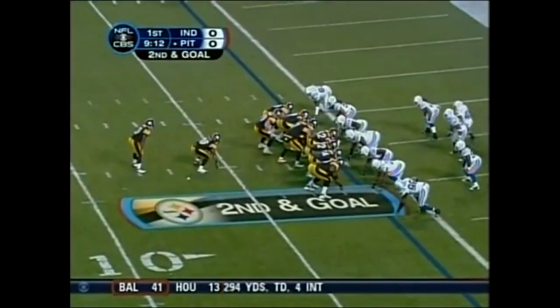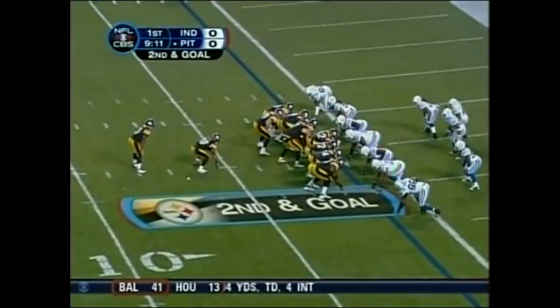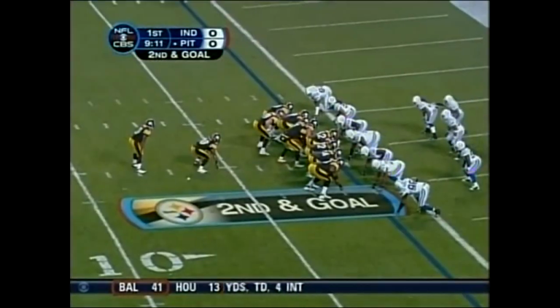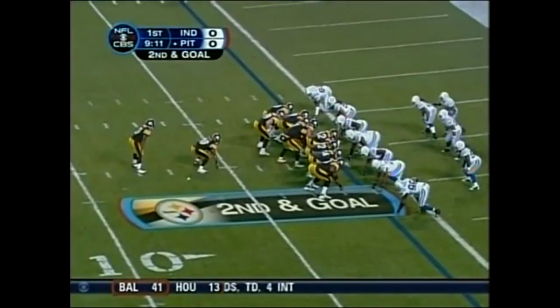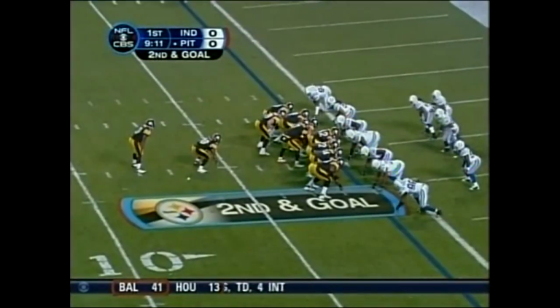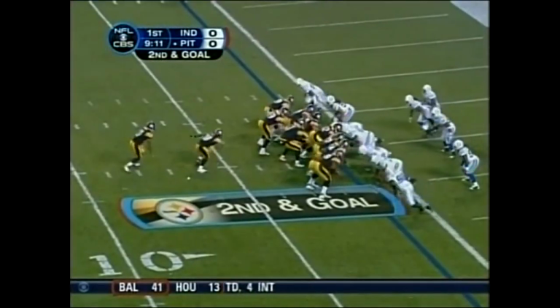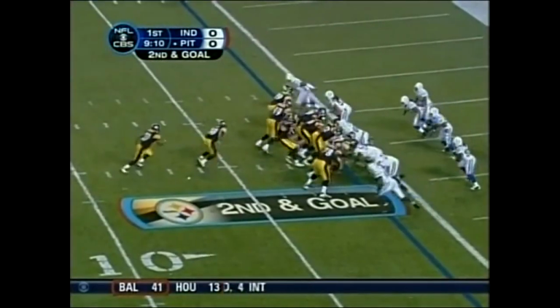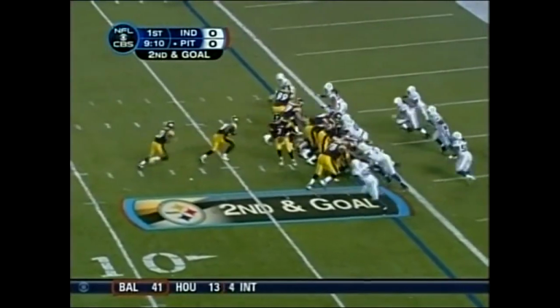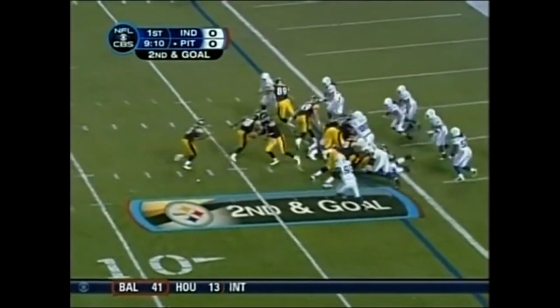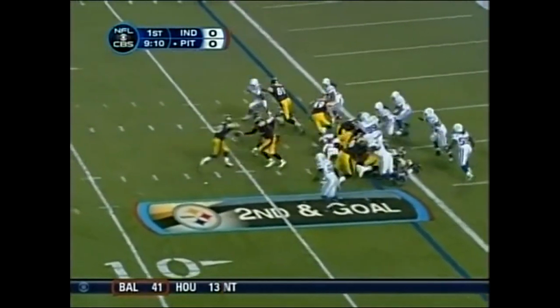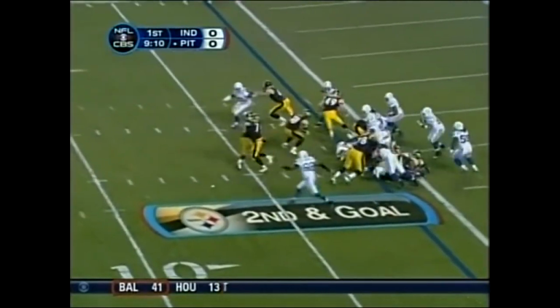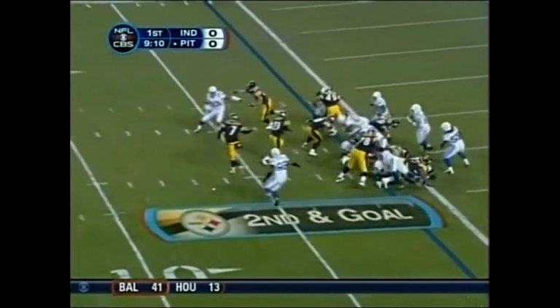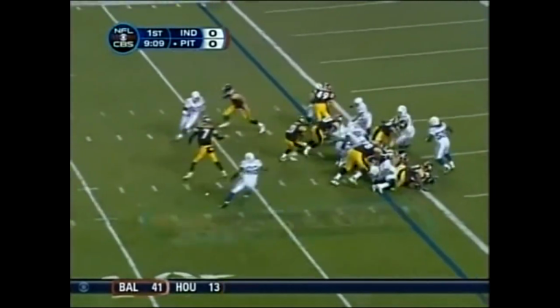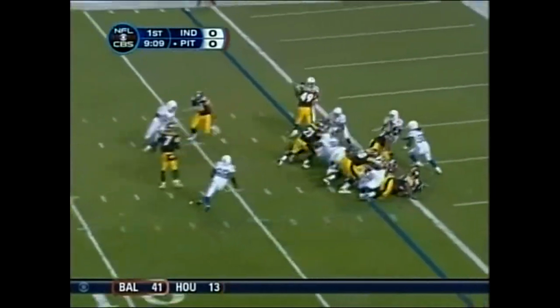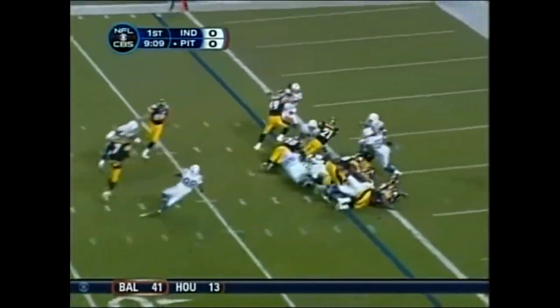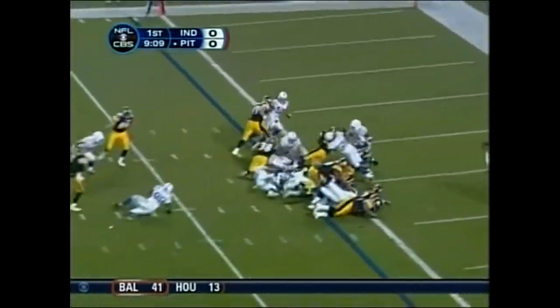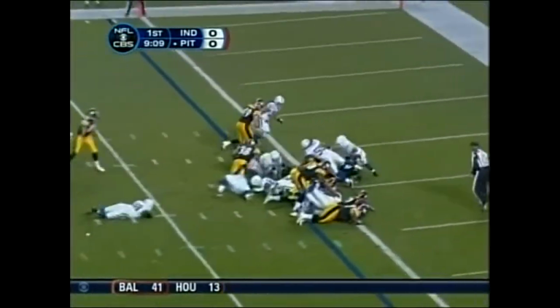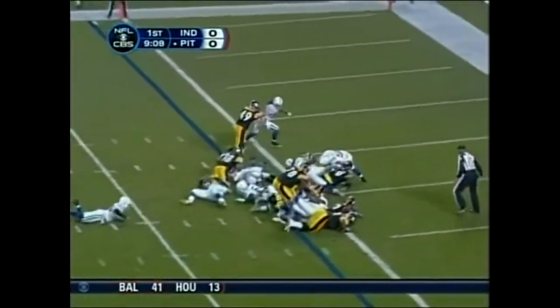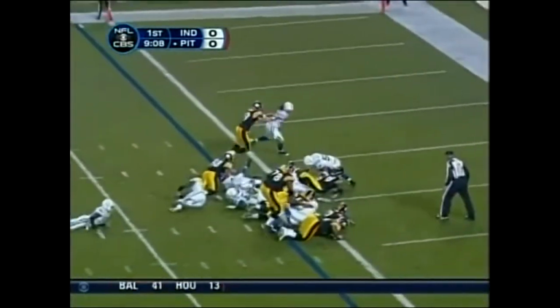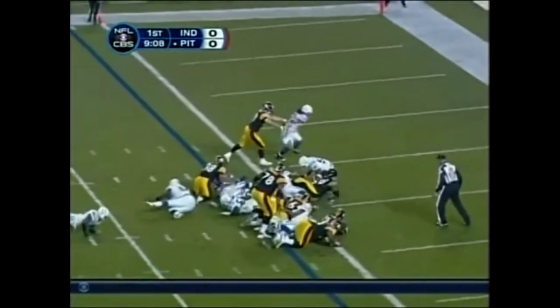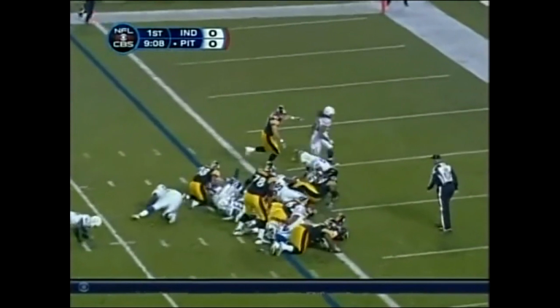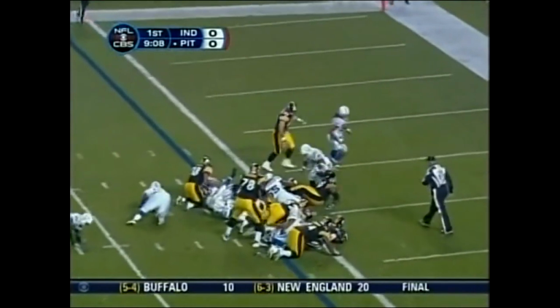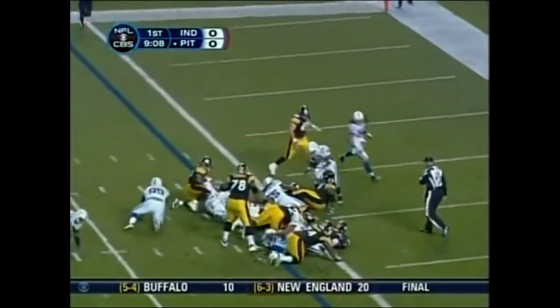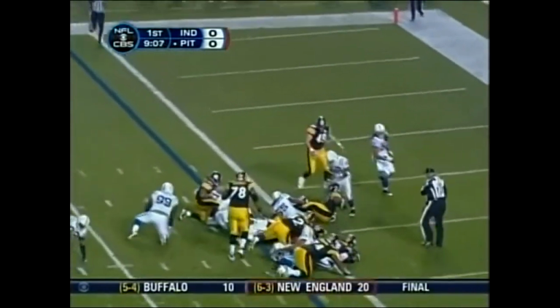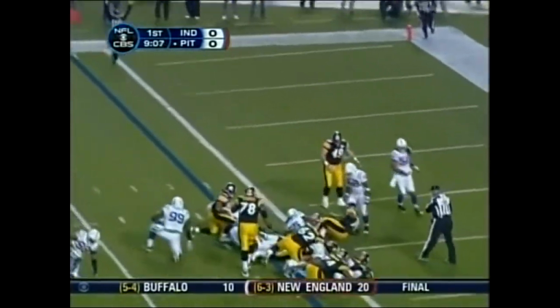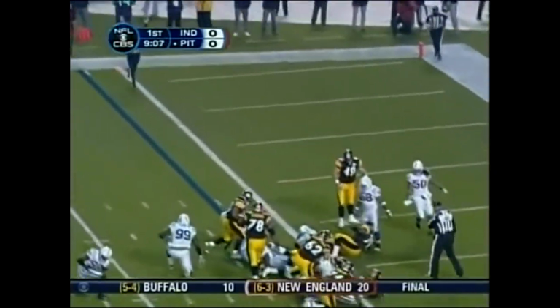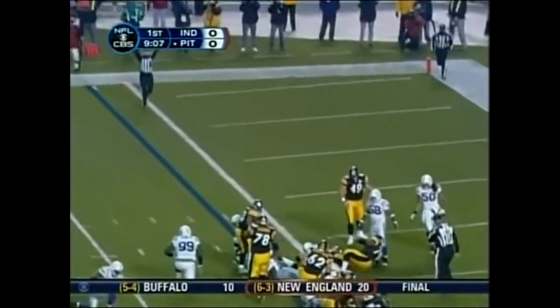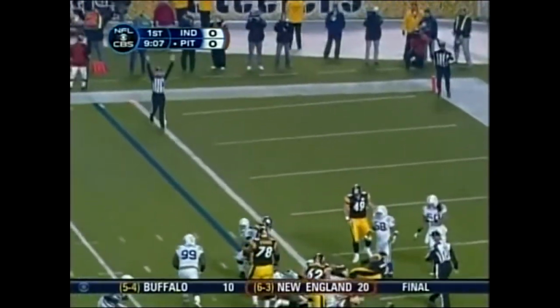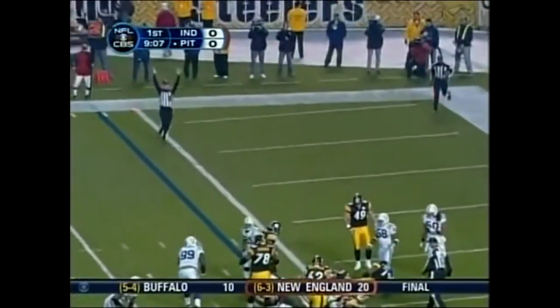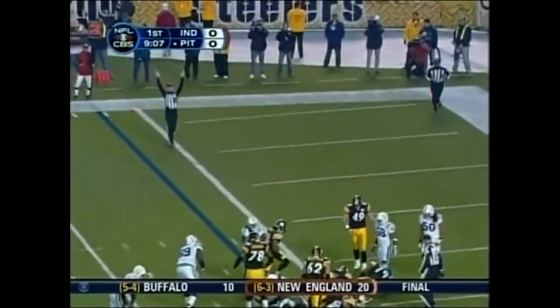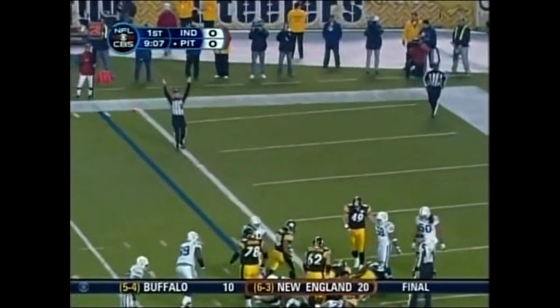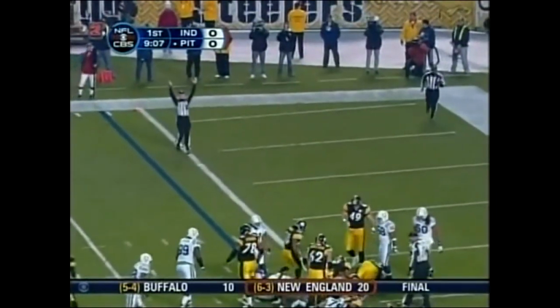Eligible as a receiver. Second down and goal. It's Moore again, and he dives in for the touchdown.